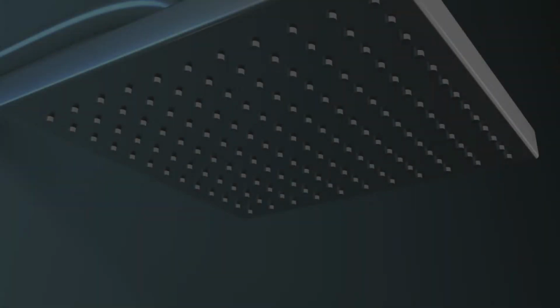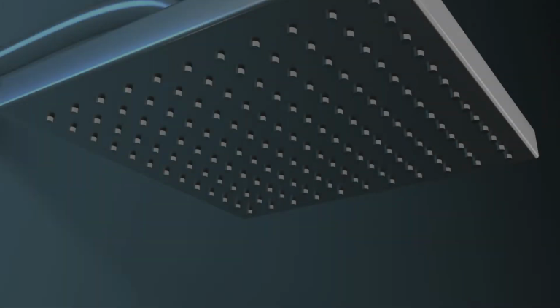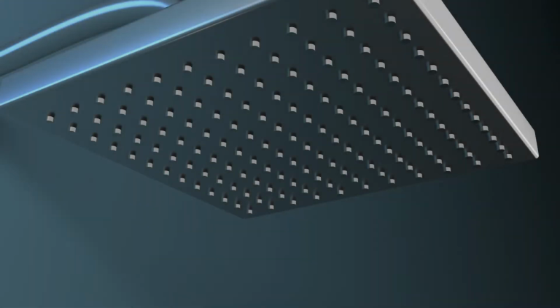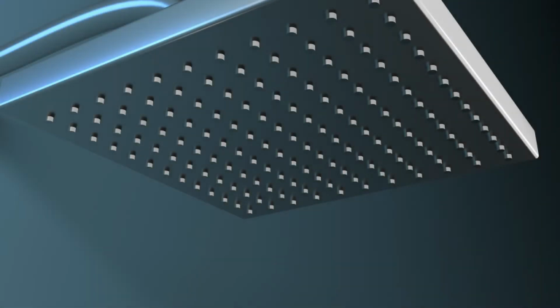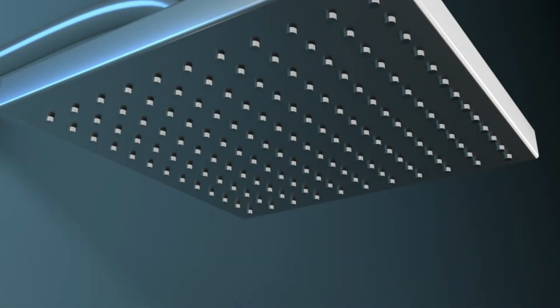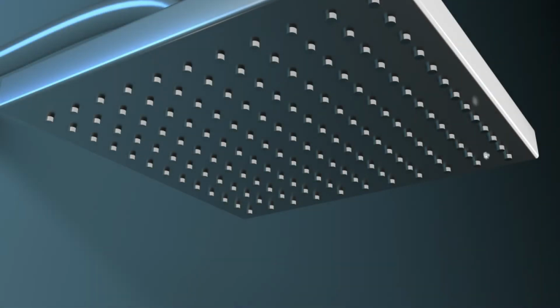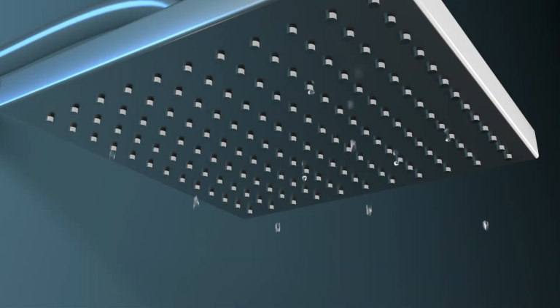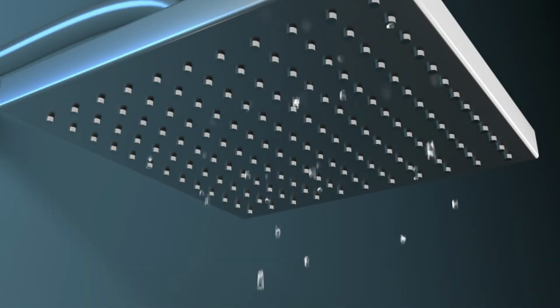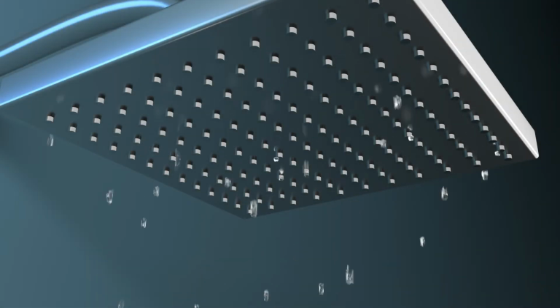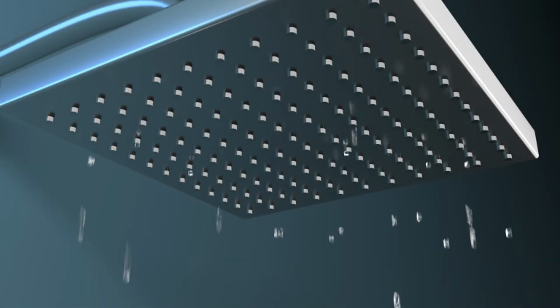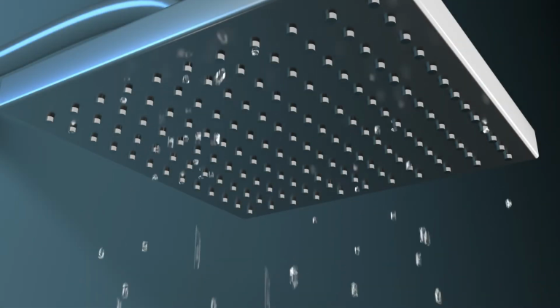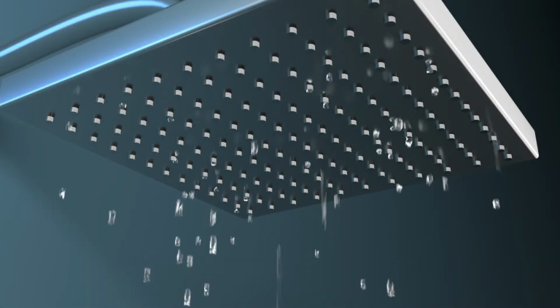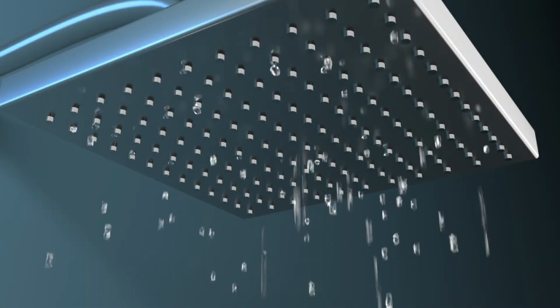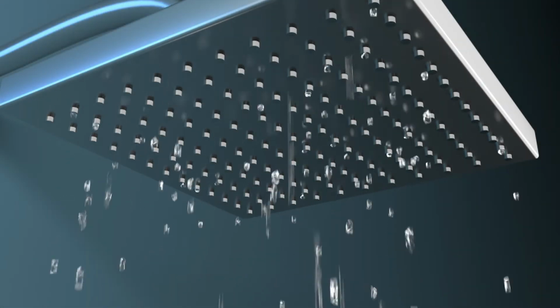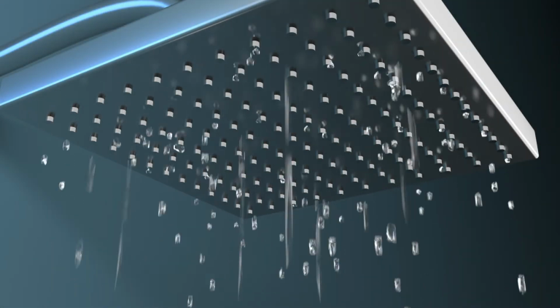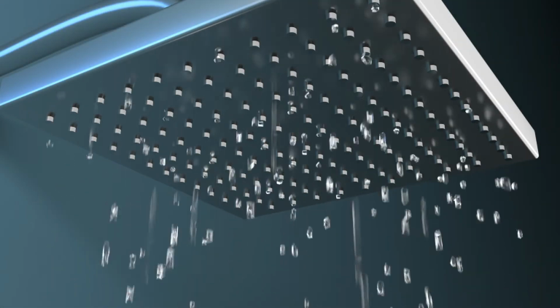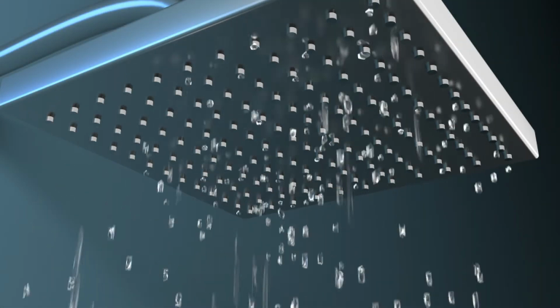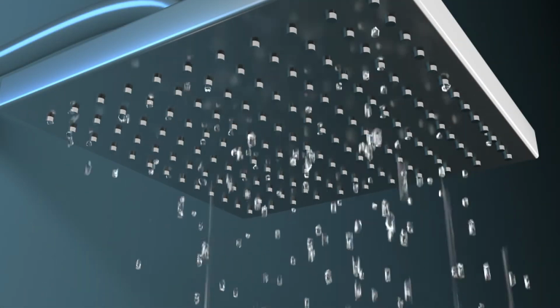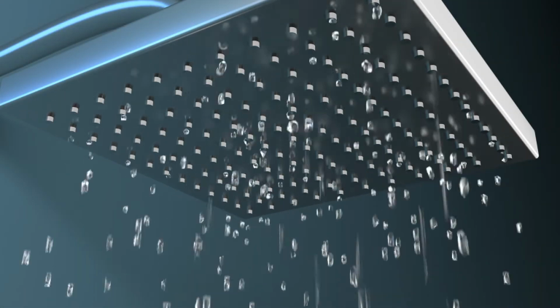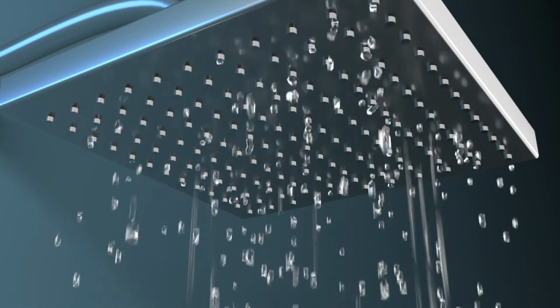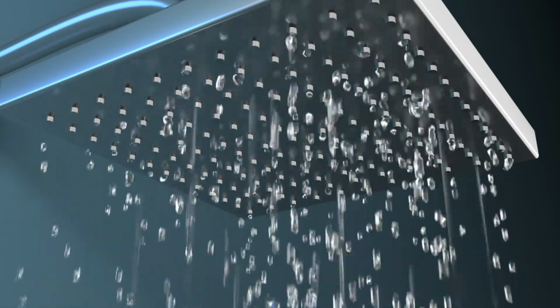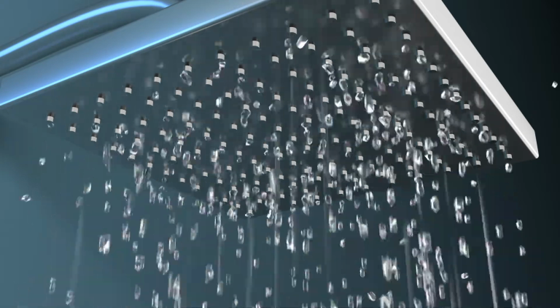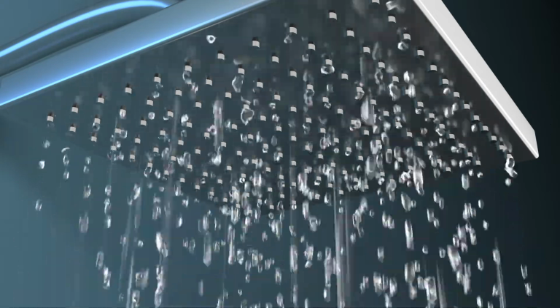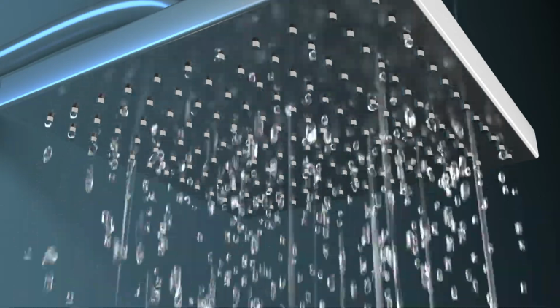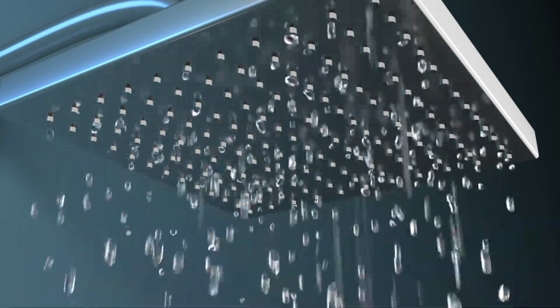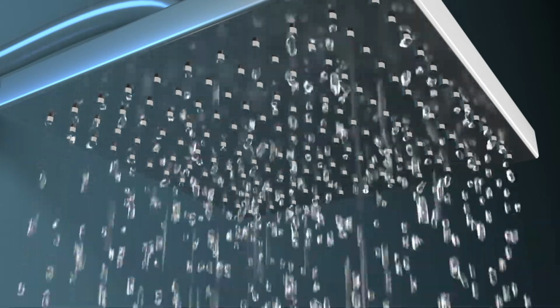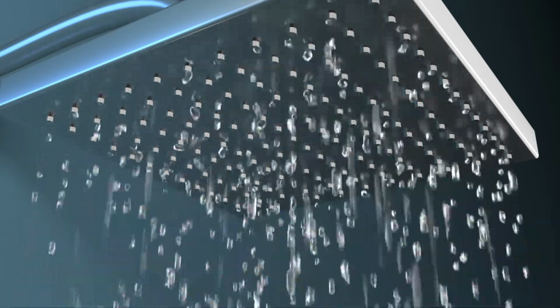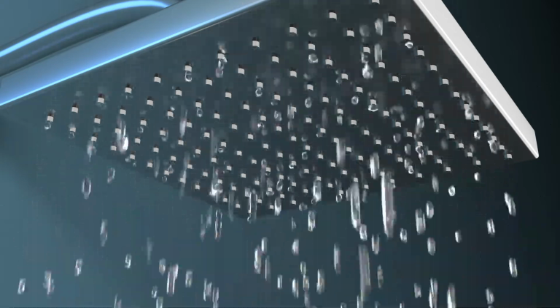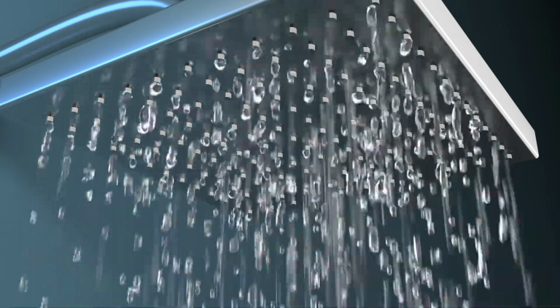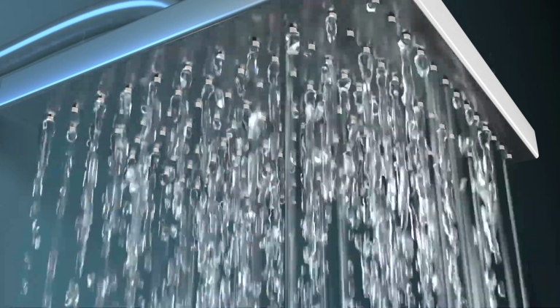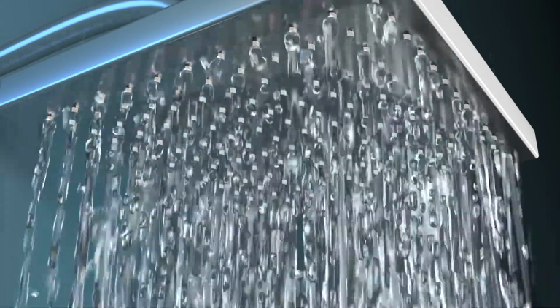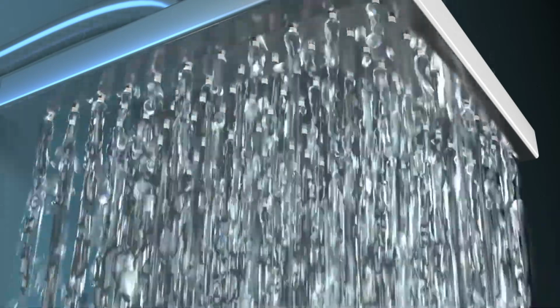It gets annoying when the water runs out in the middle of showering. You are facing low water pressure at home.